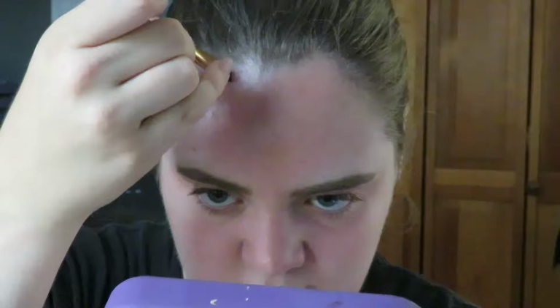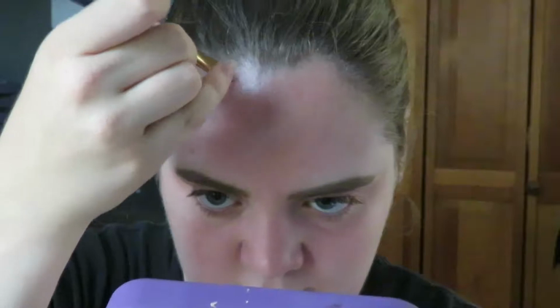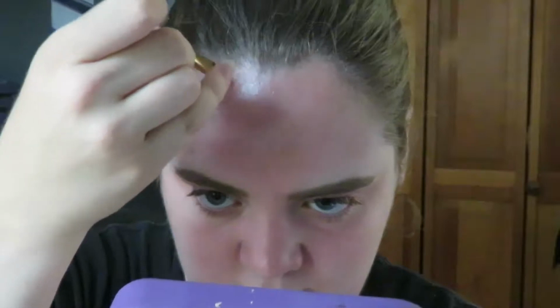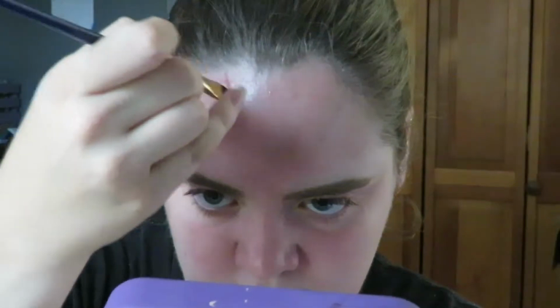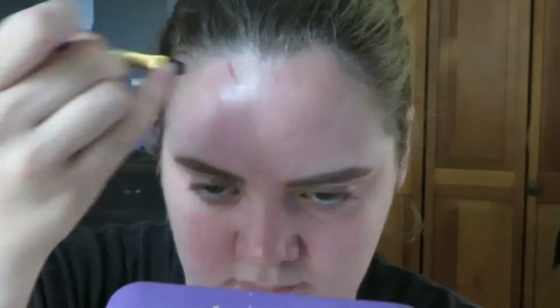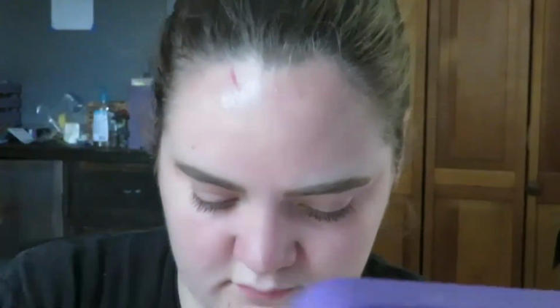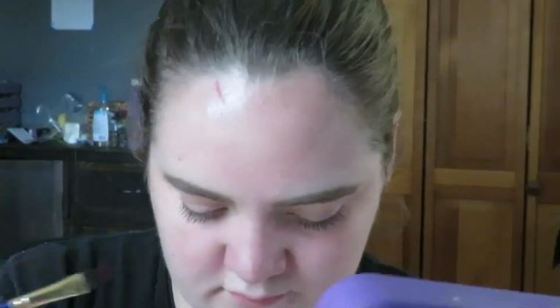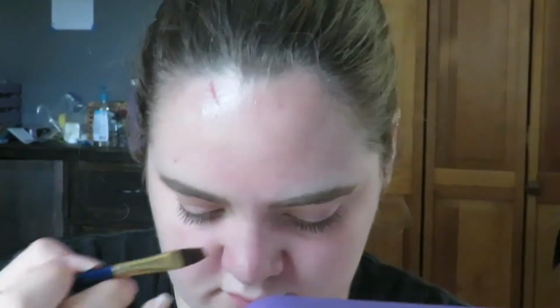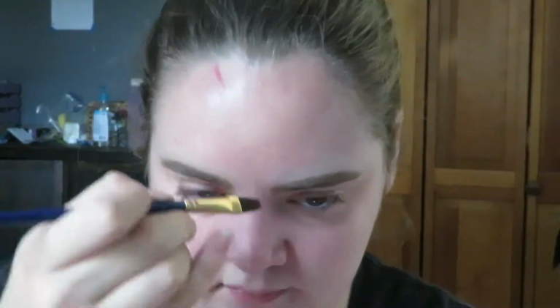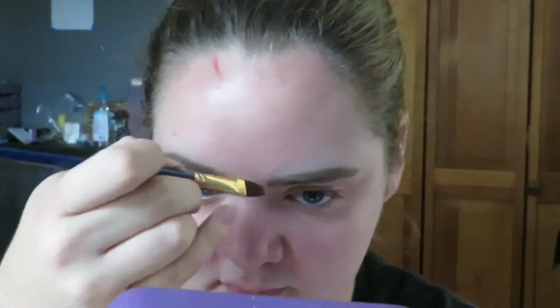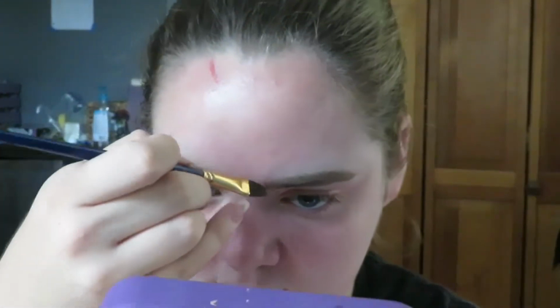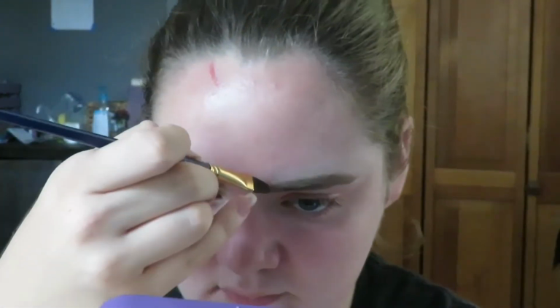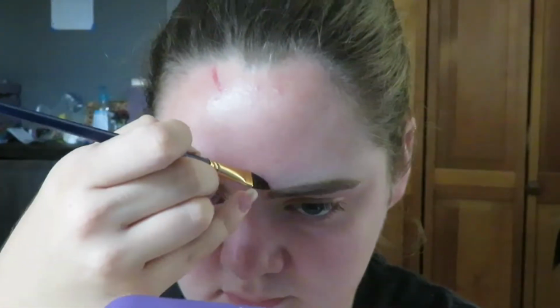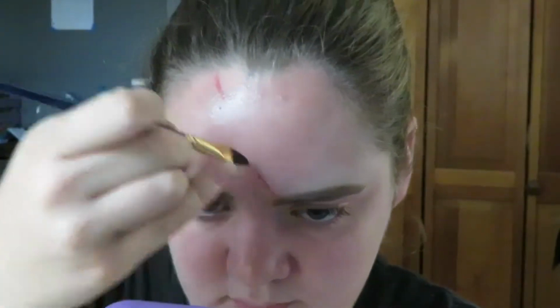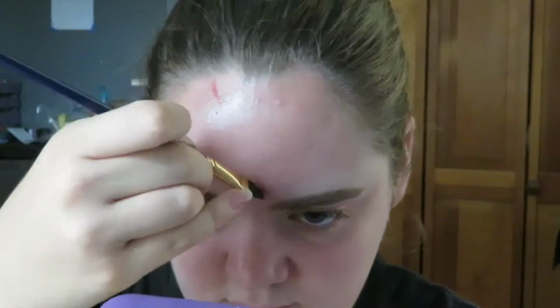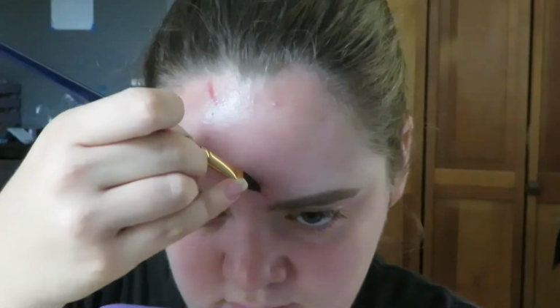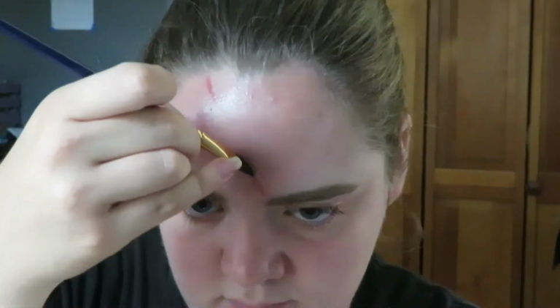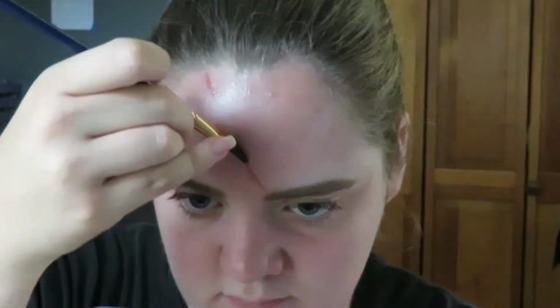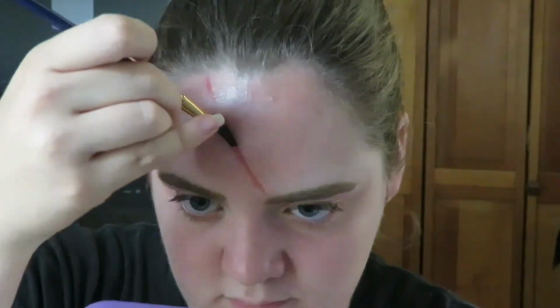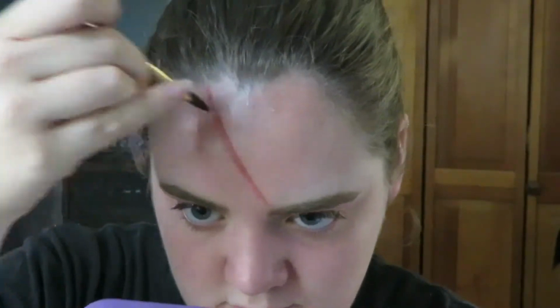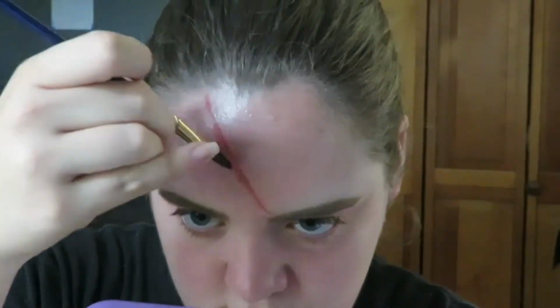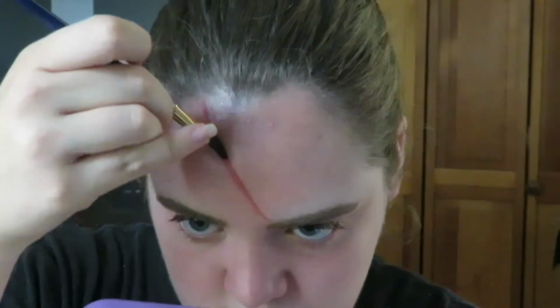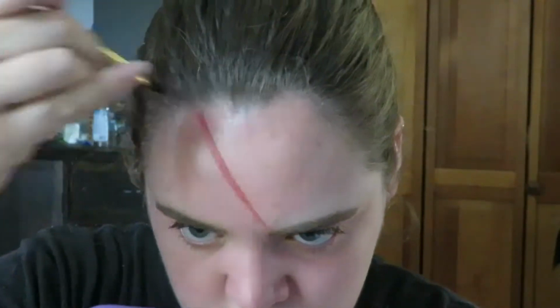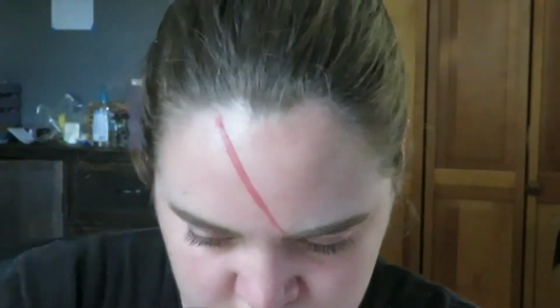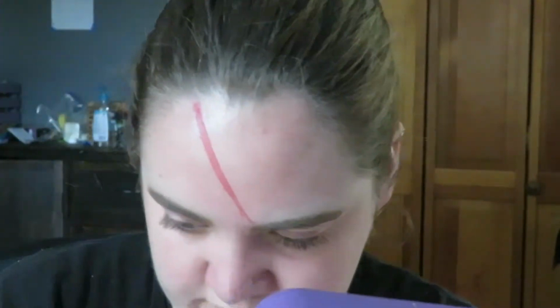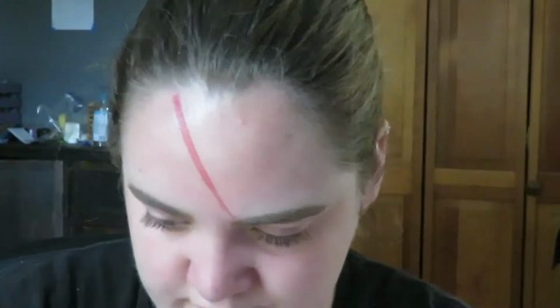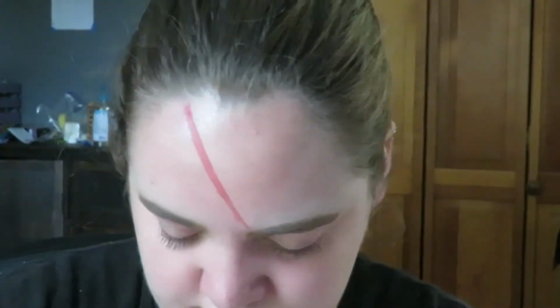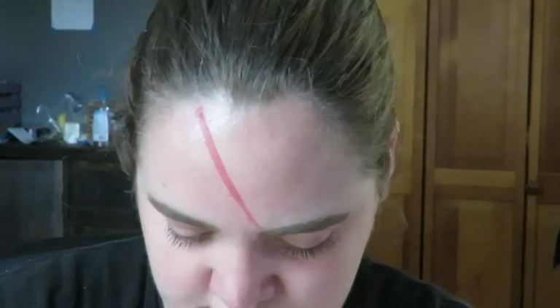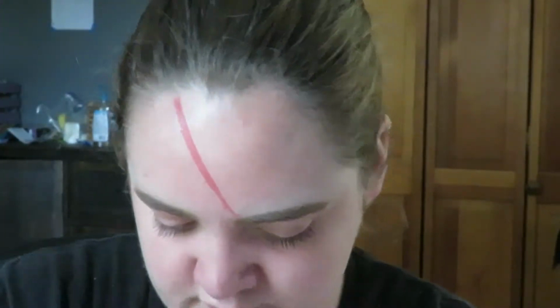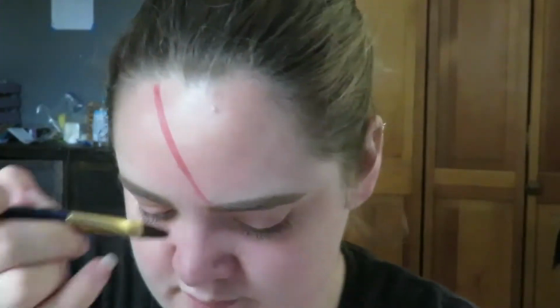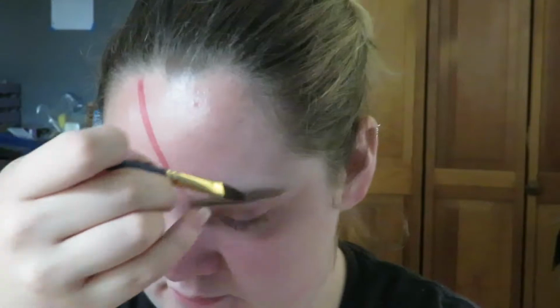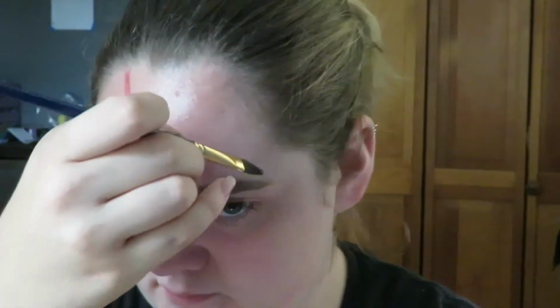Hi, I'm Tay and welcome back to 31 Days of Halloween. Today we are doing David Bowie's makeup from the Aladdin Sane album cover.